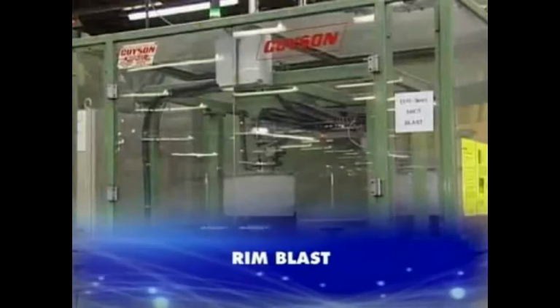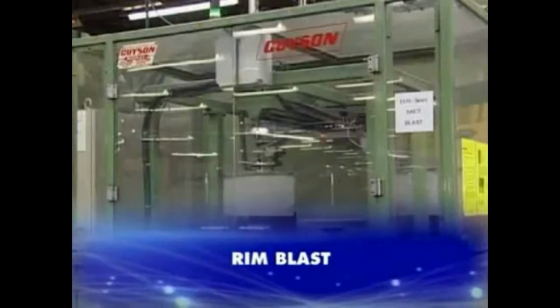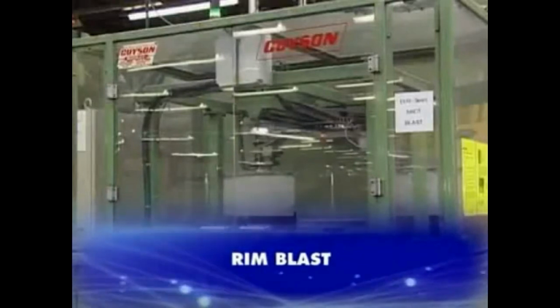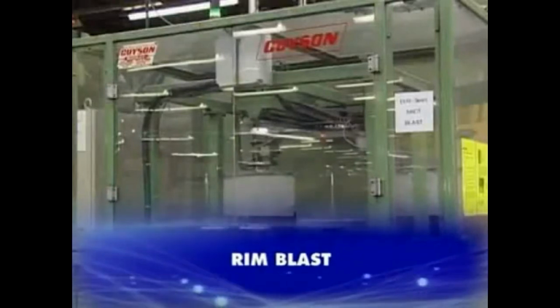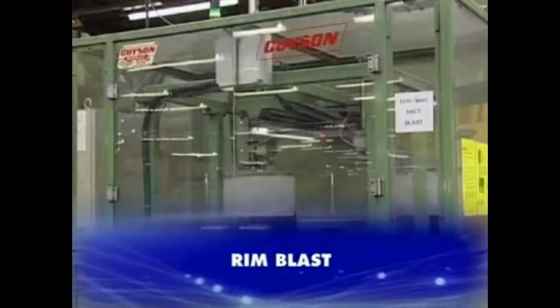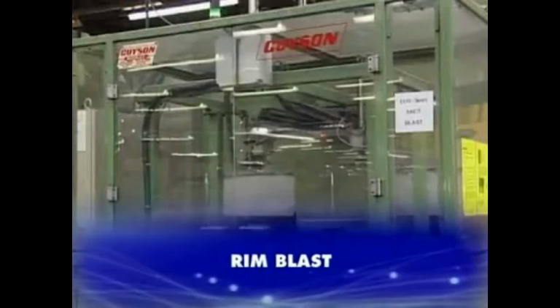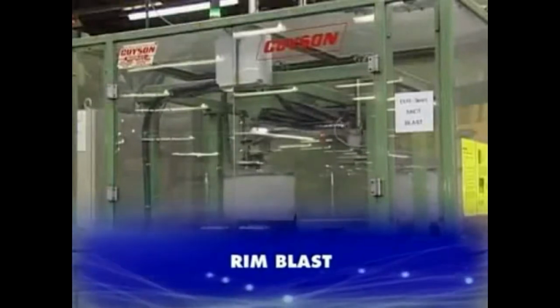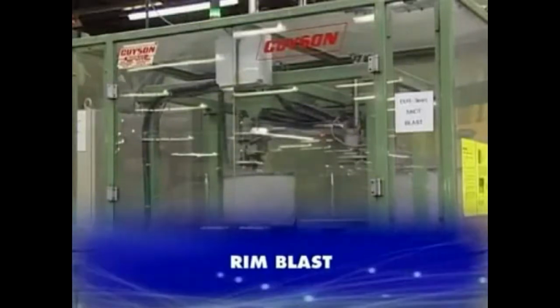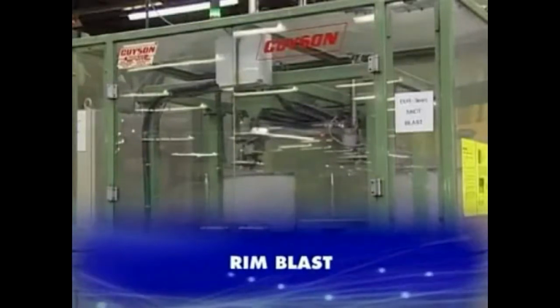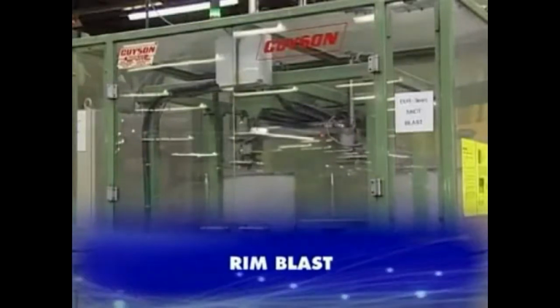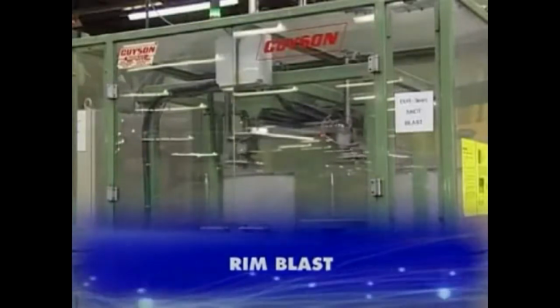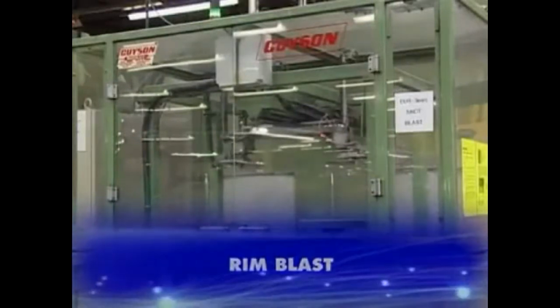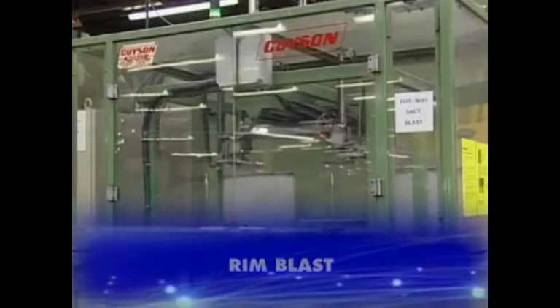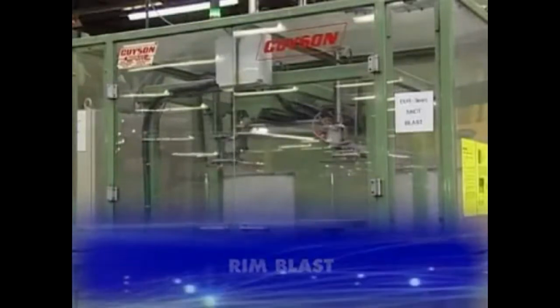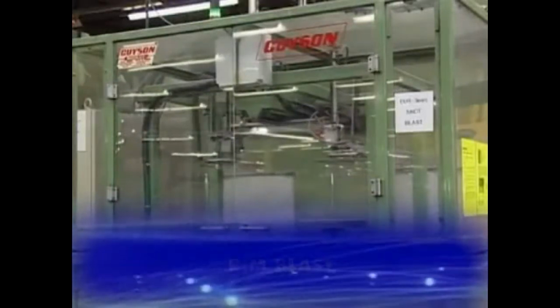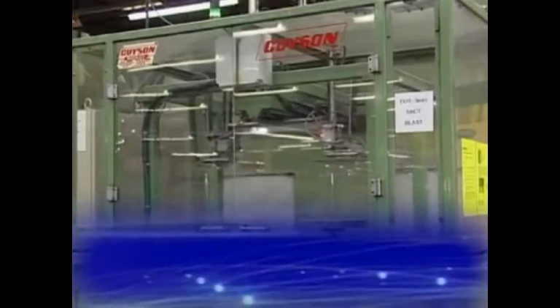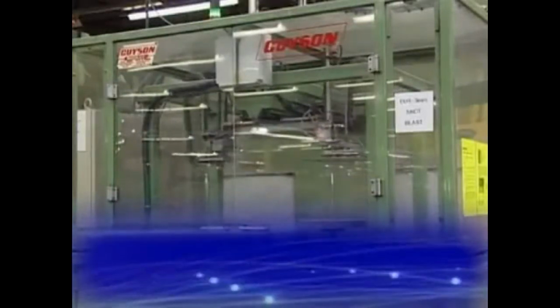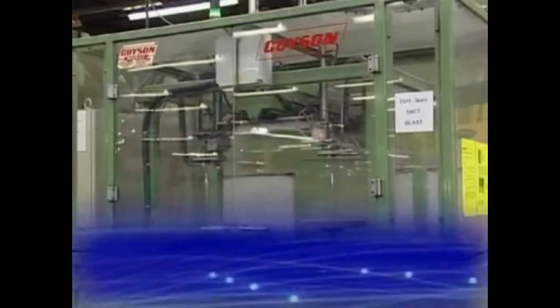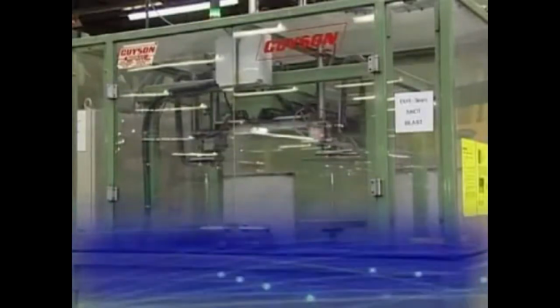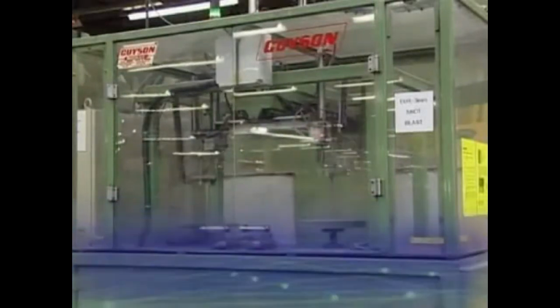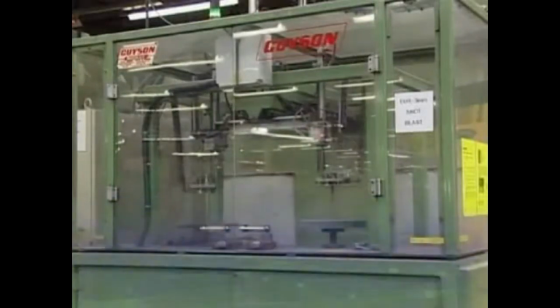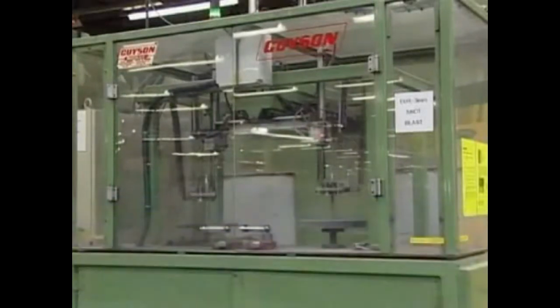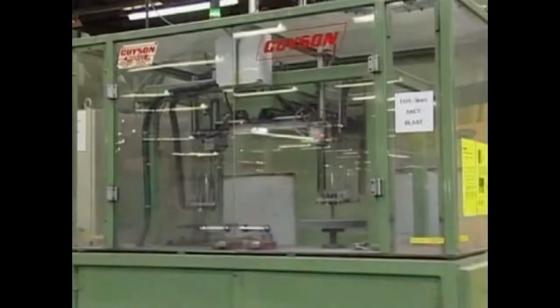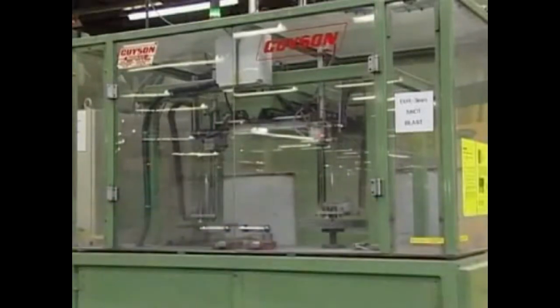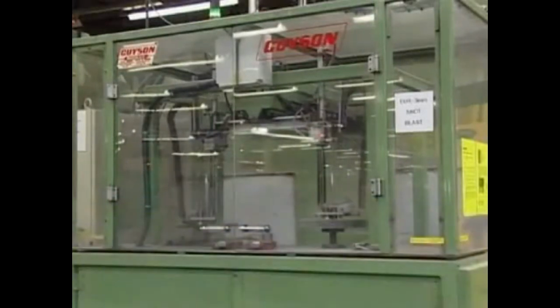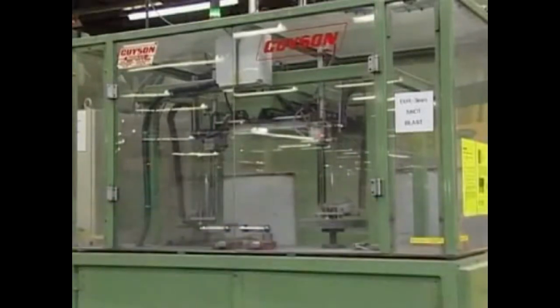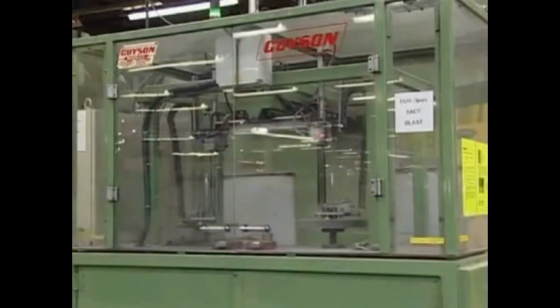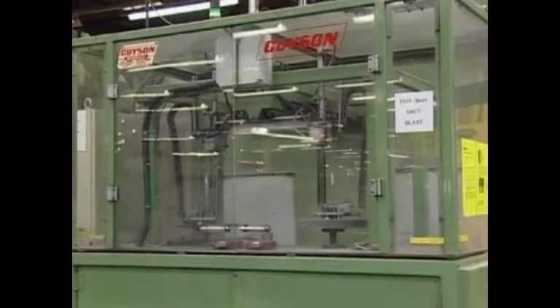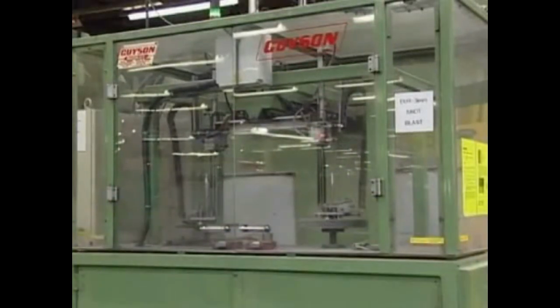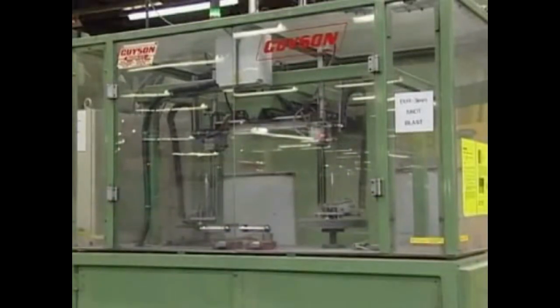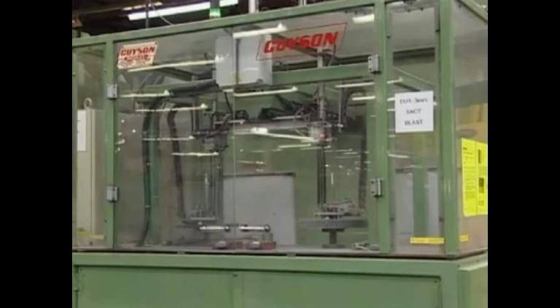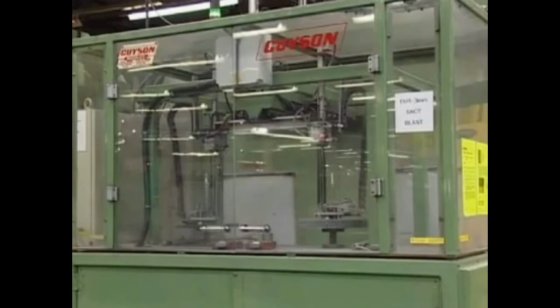The final rim shot blasting removes any scale that may have been created from brazing.